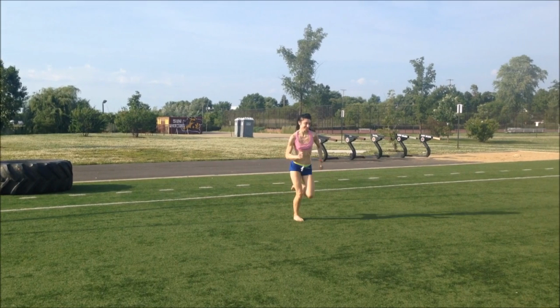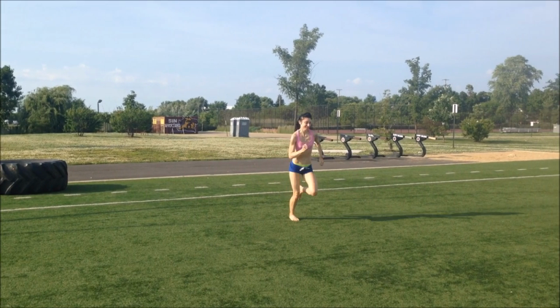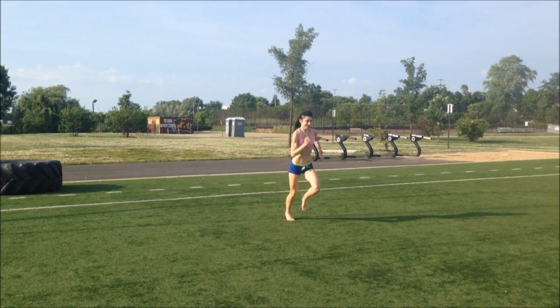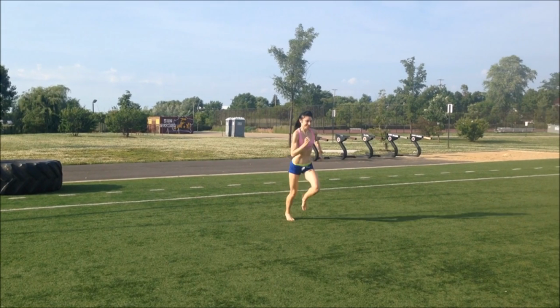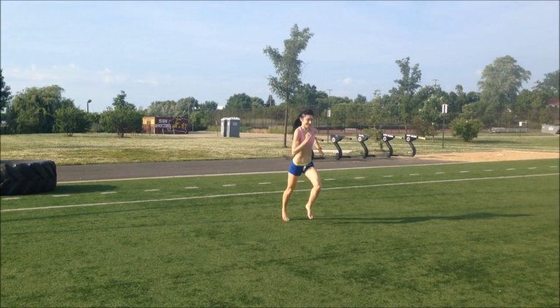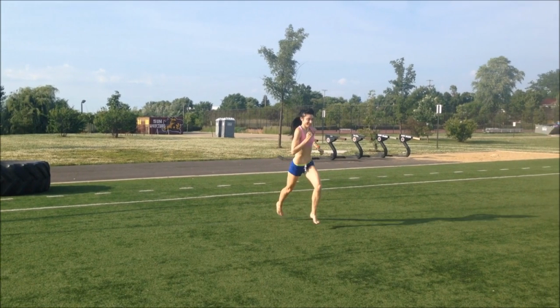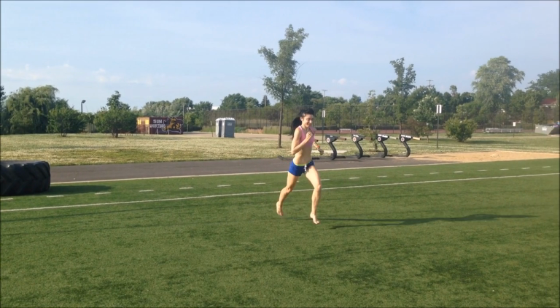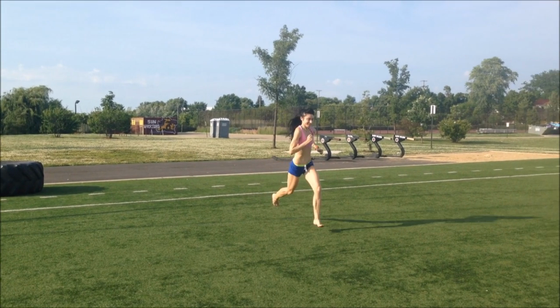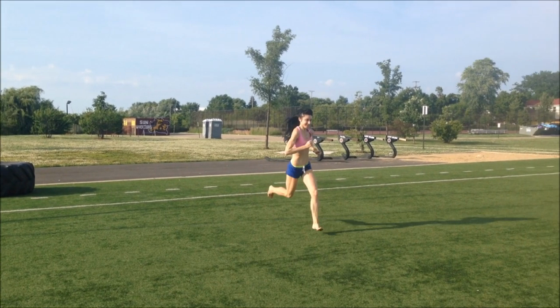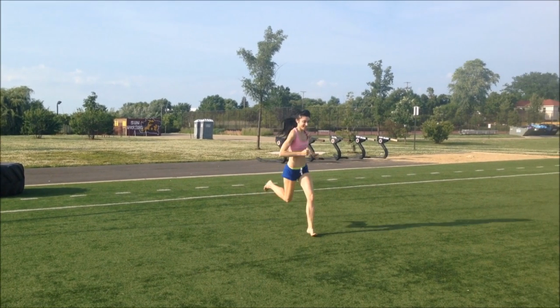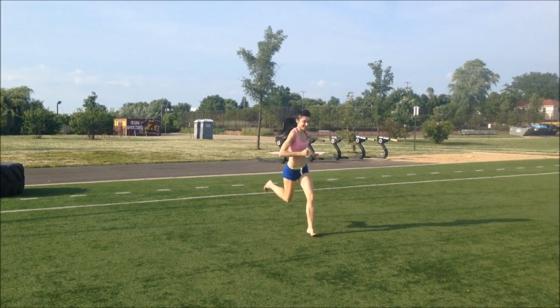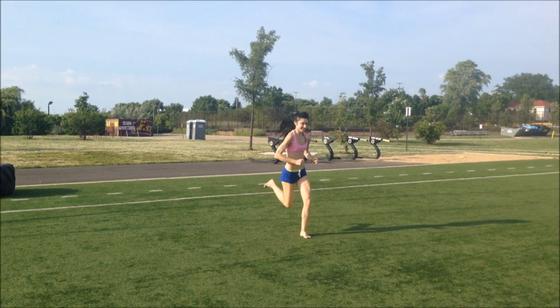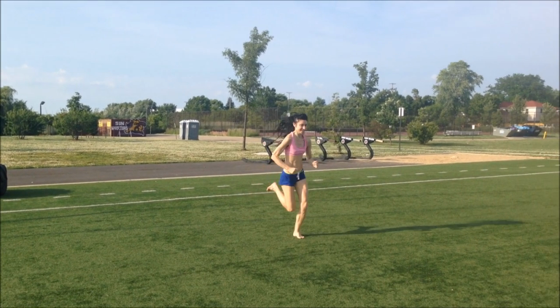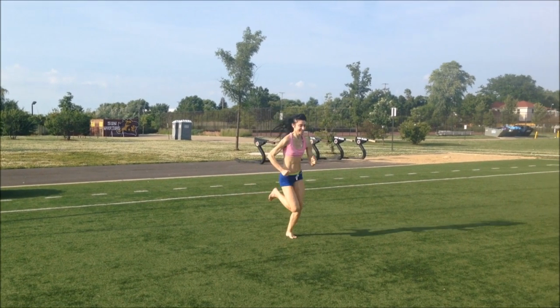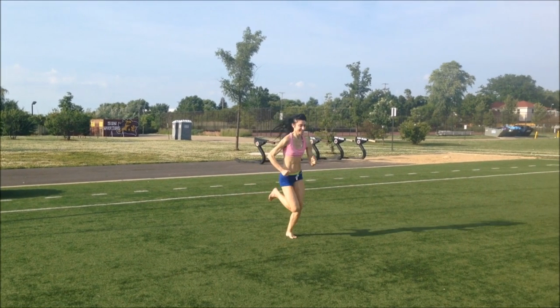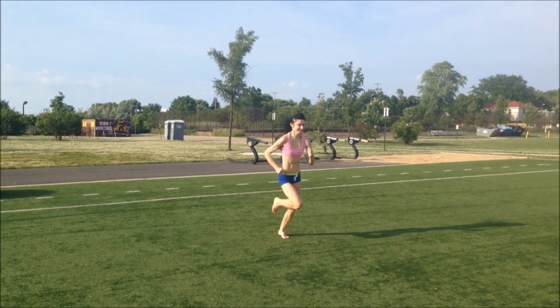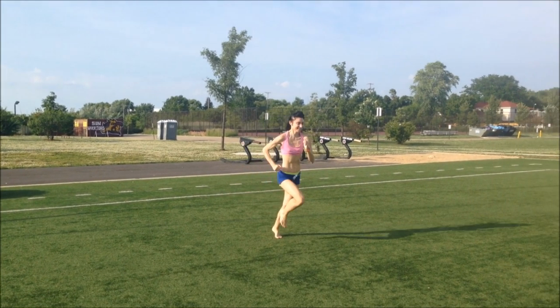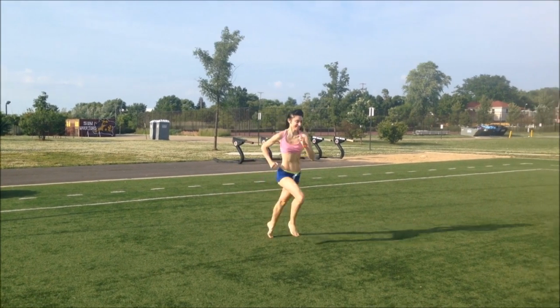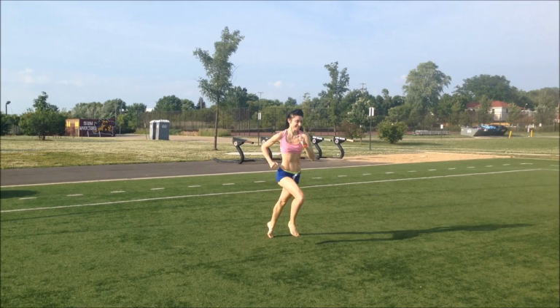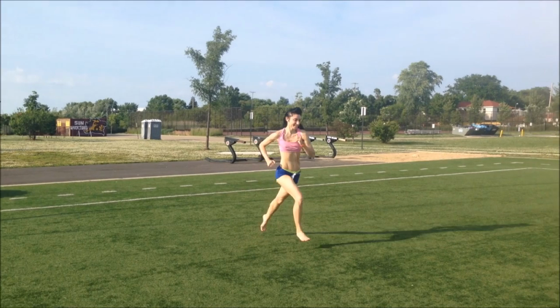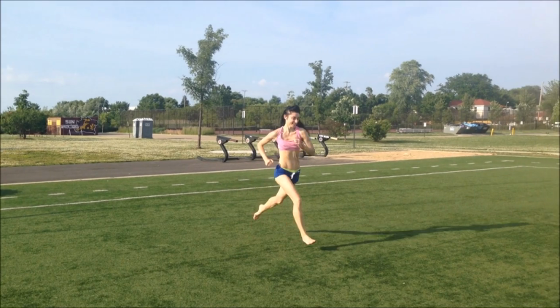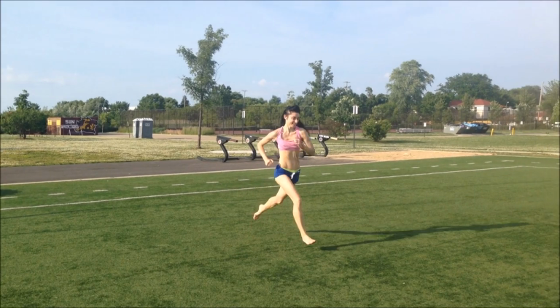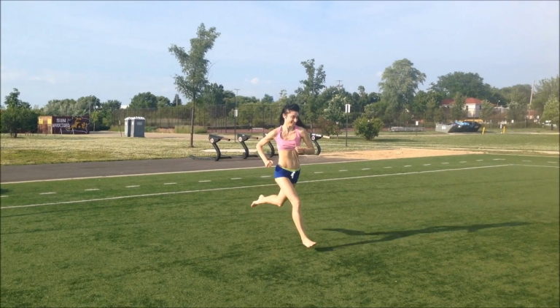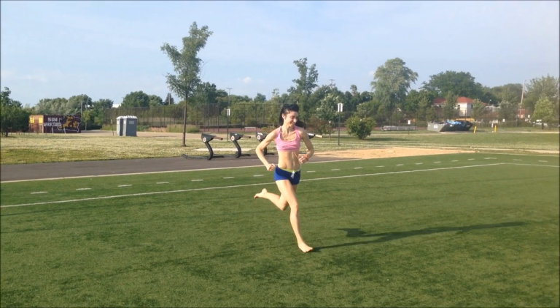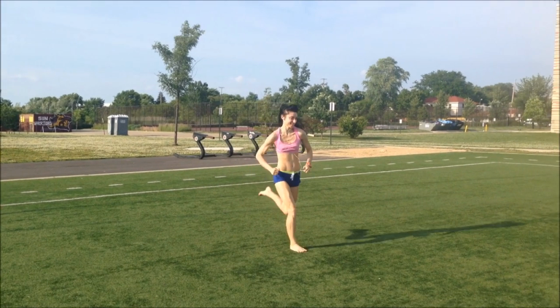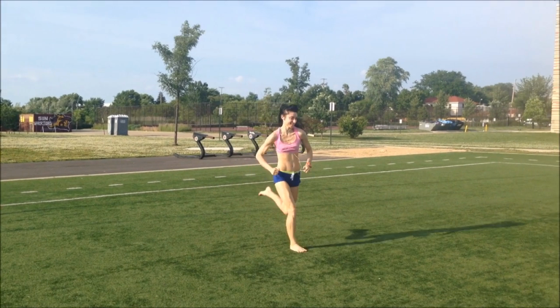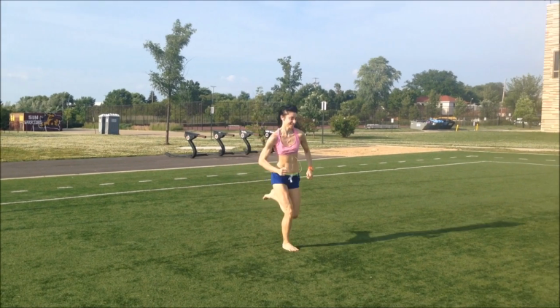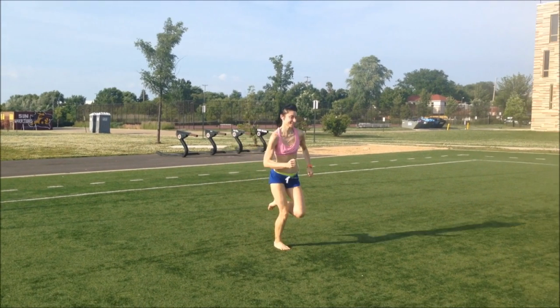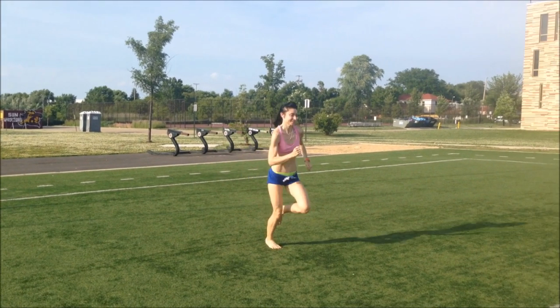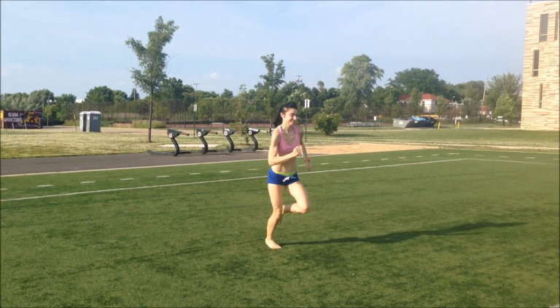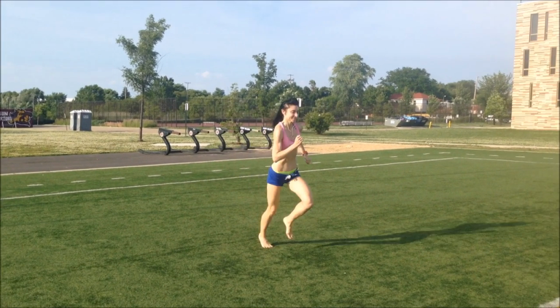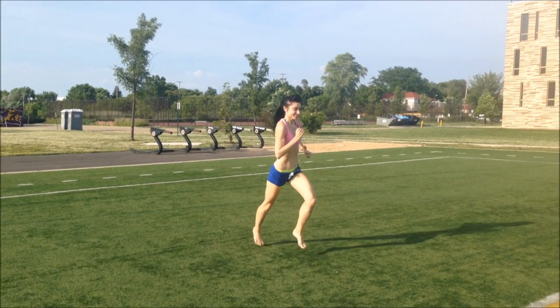However, almost half of all the minimalist runners in this road race were heel strike runners.